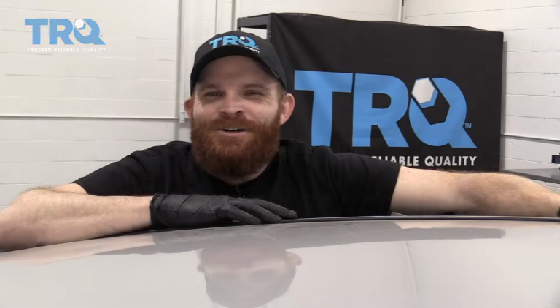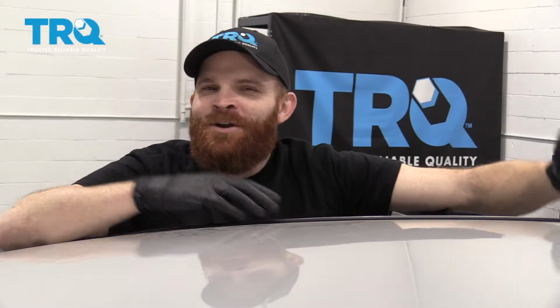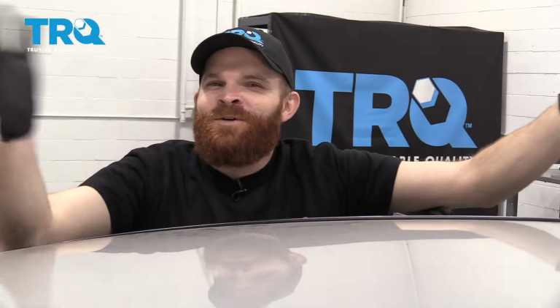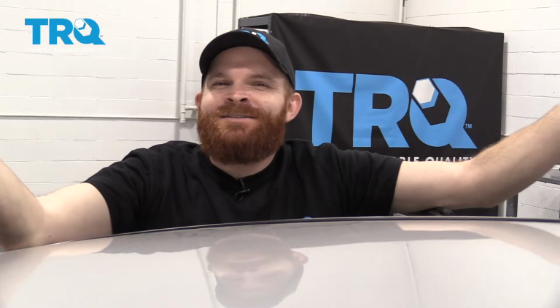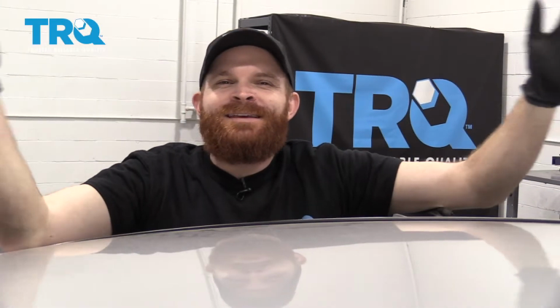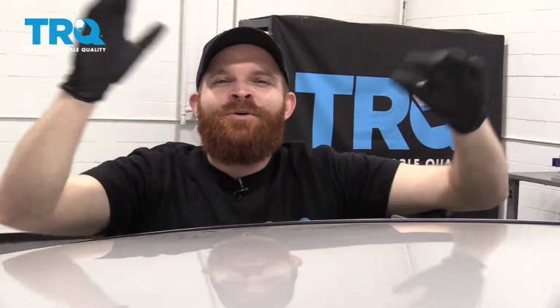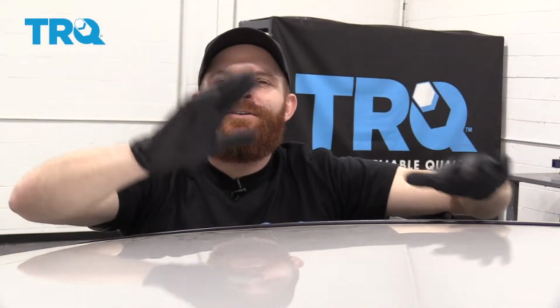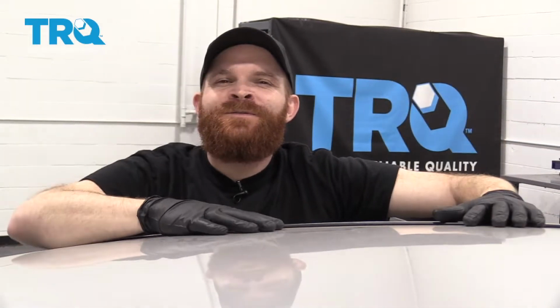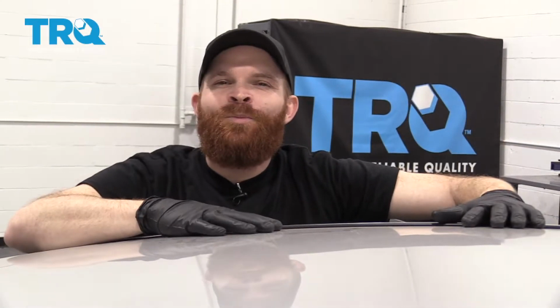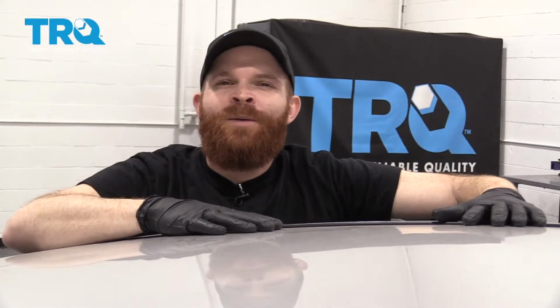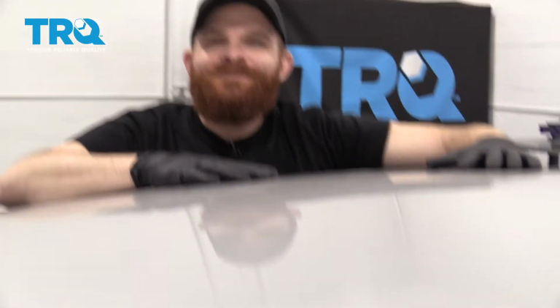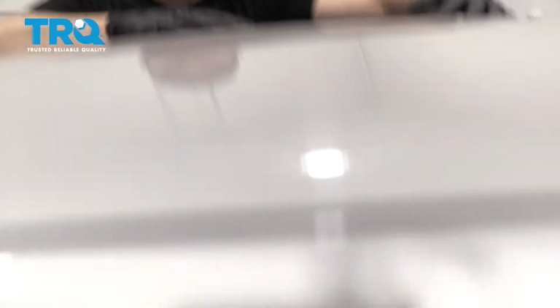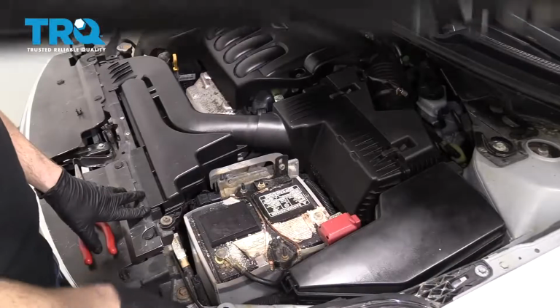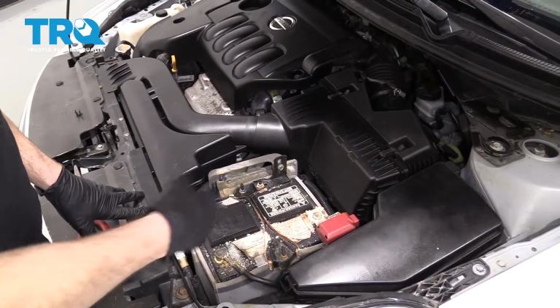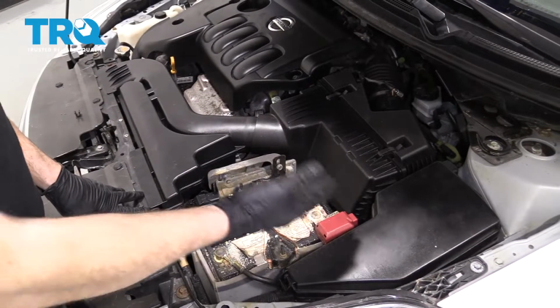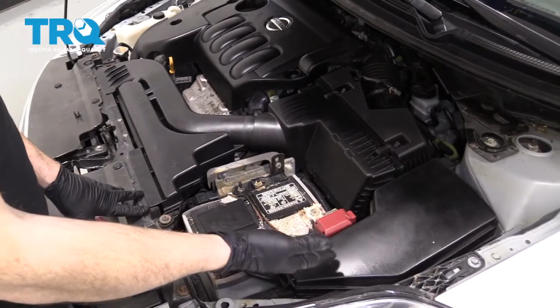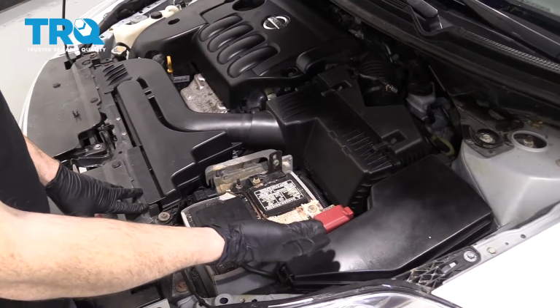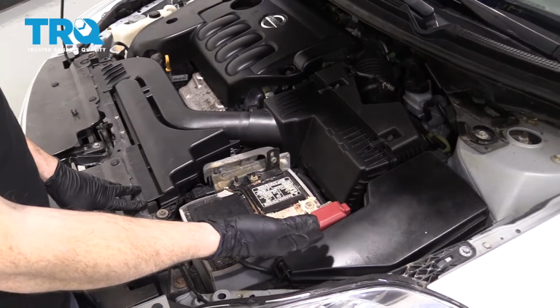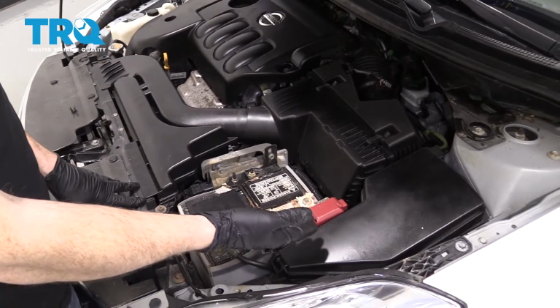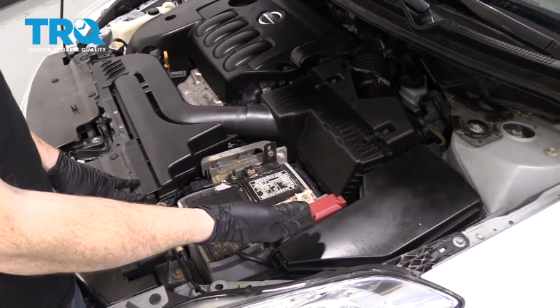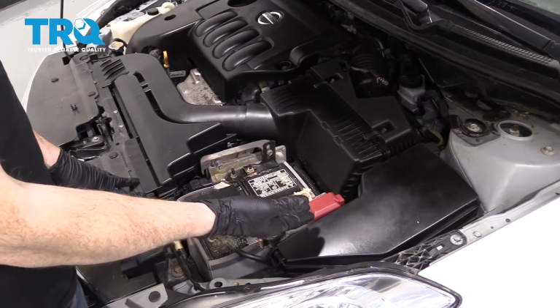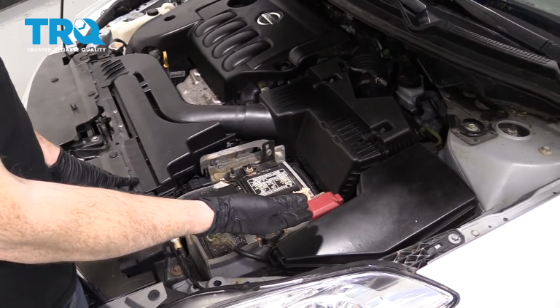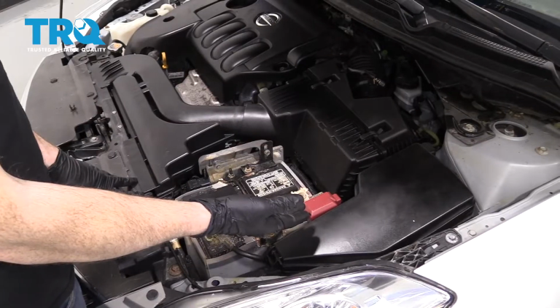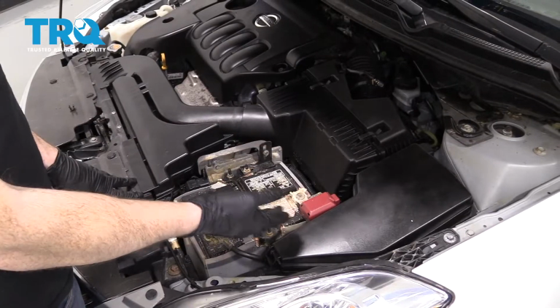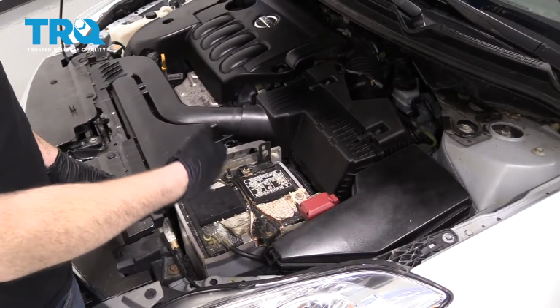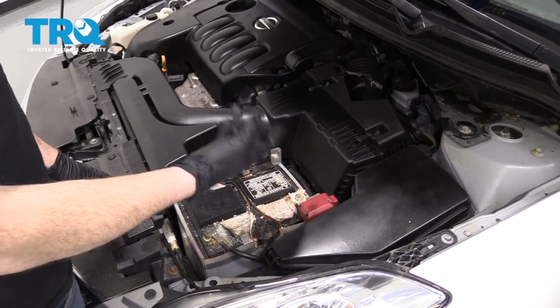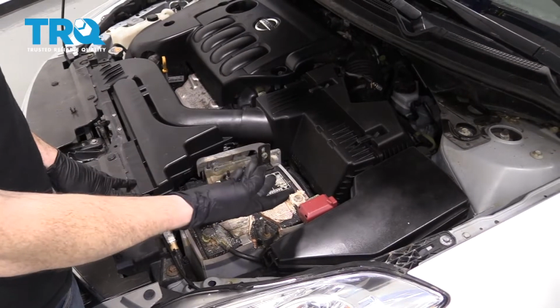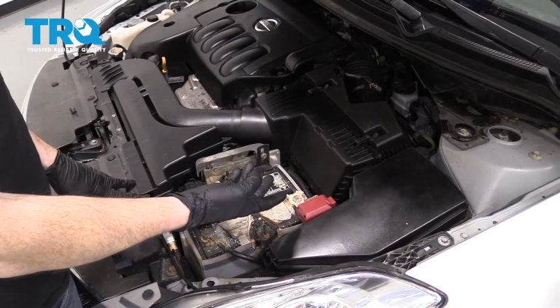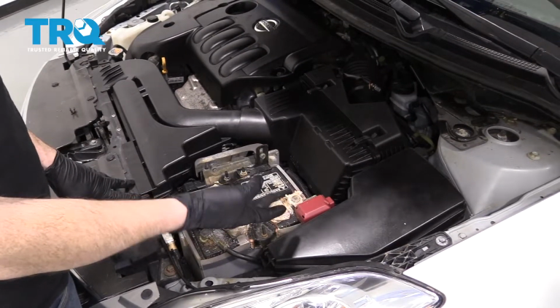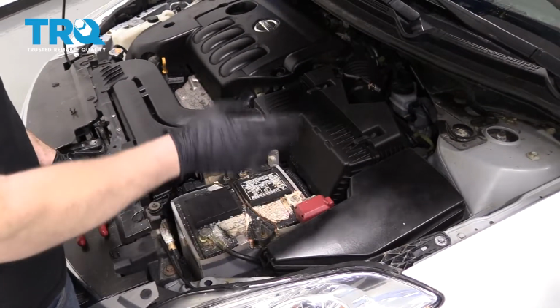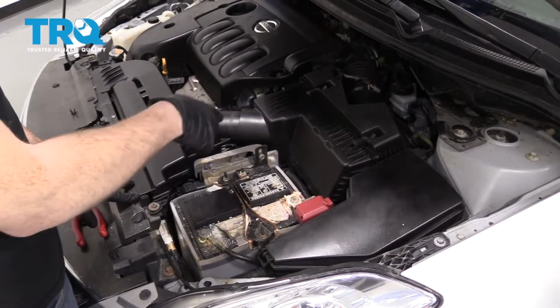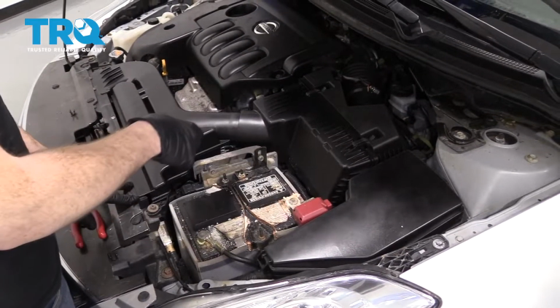All right, friends, let's get going on this fuel pump. One of the first things we need to do when we're doing the fuel pump is to relieve fuel pressure in the system.